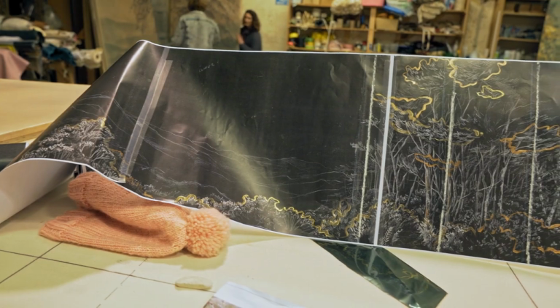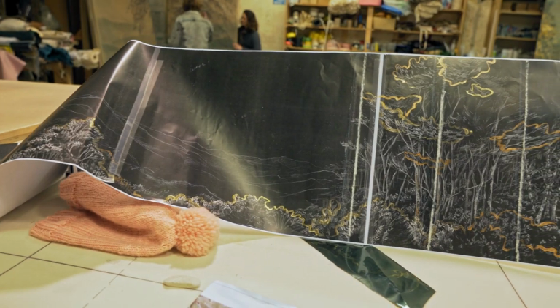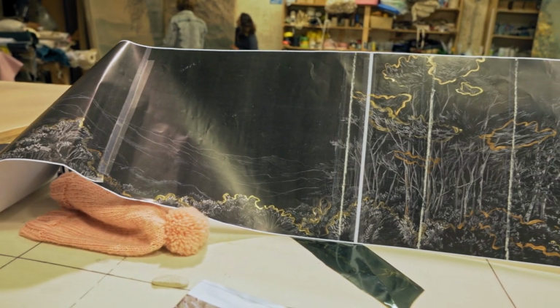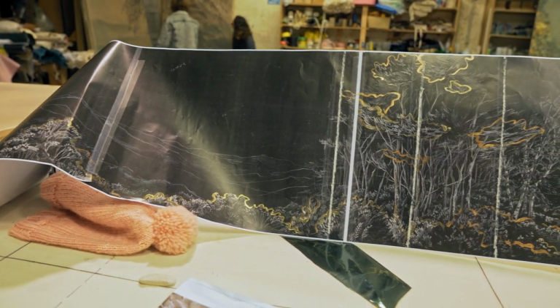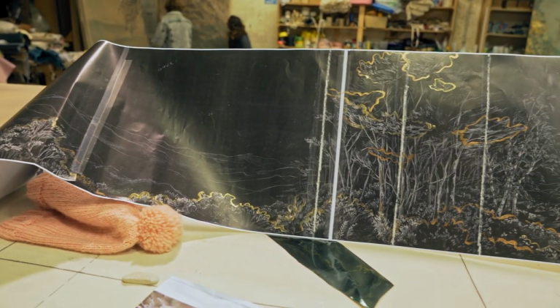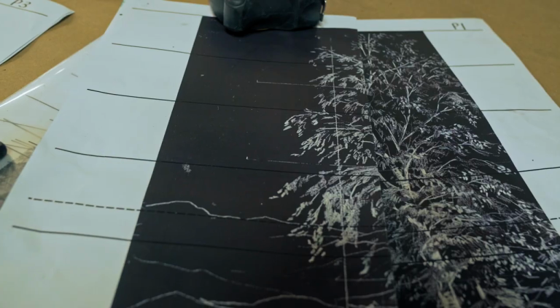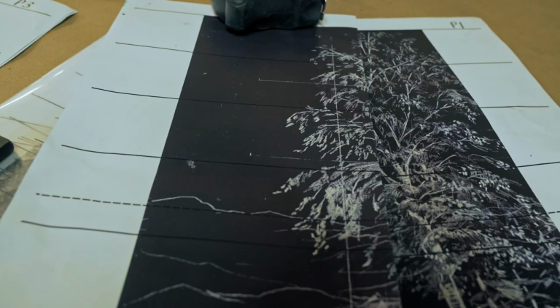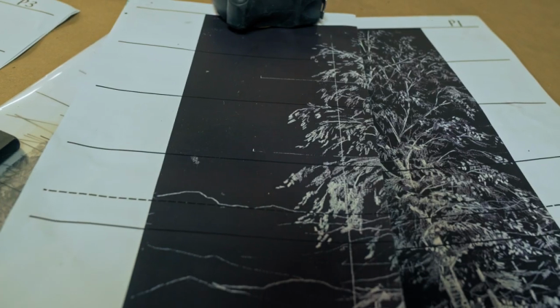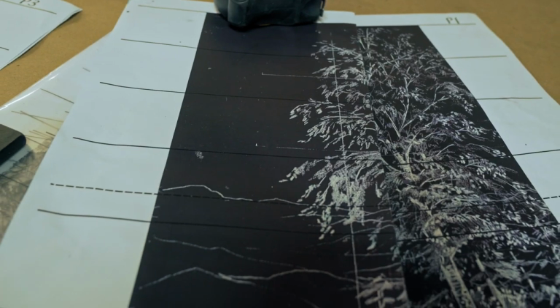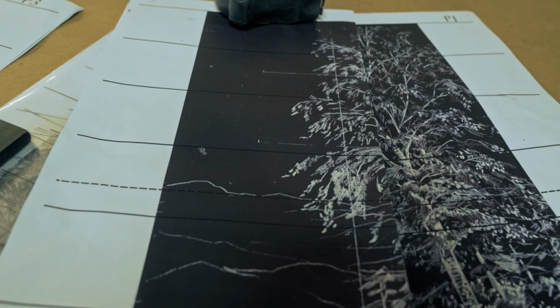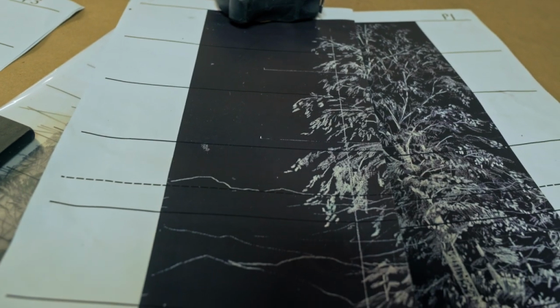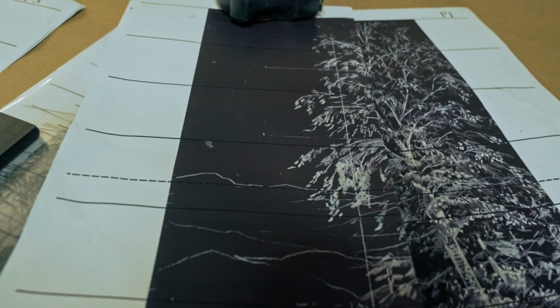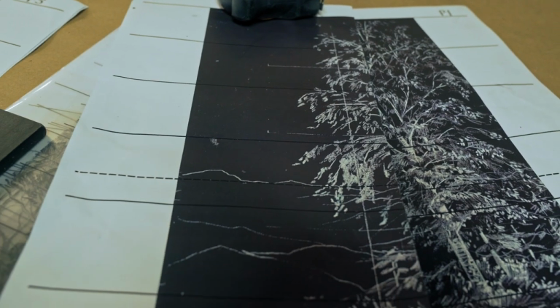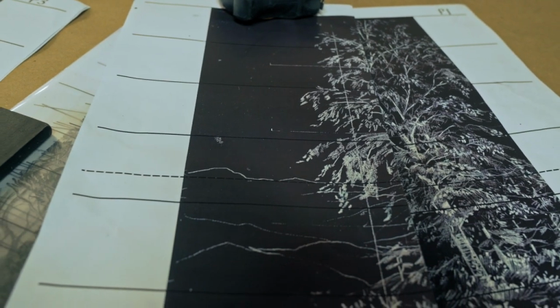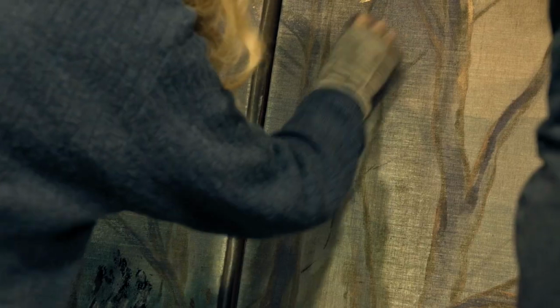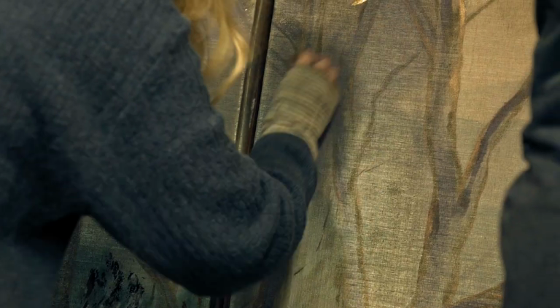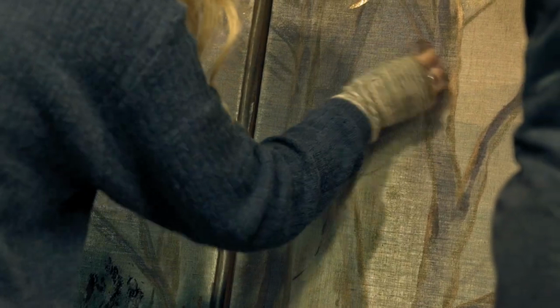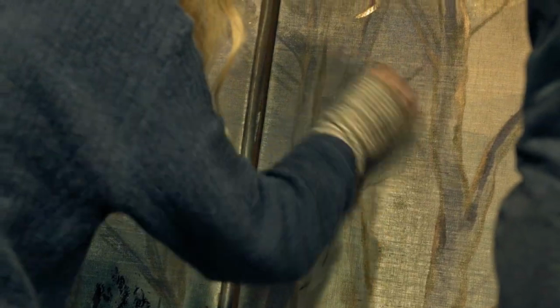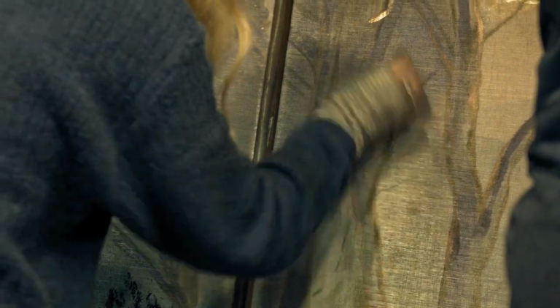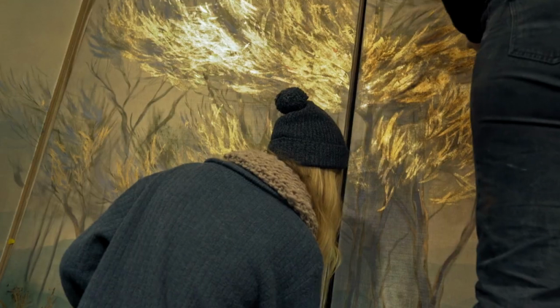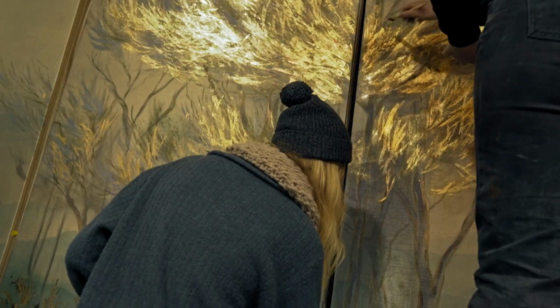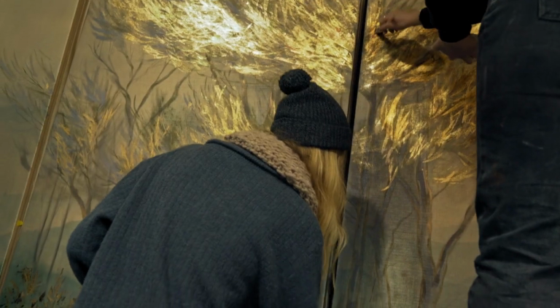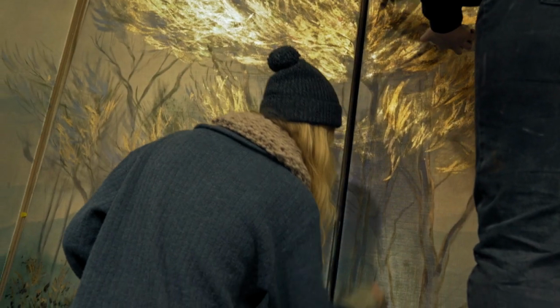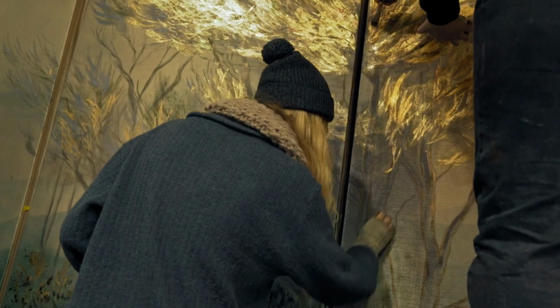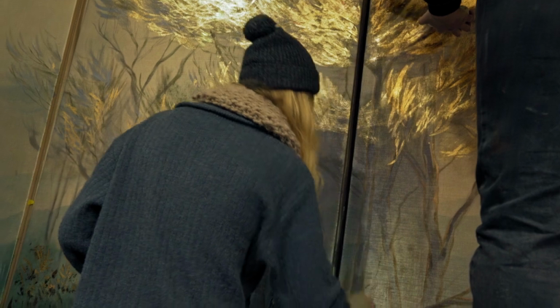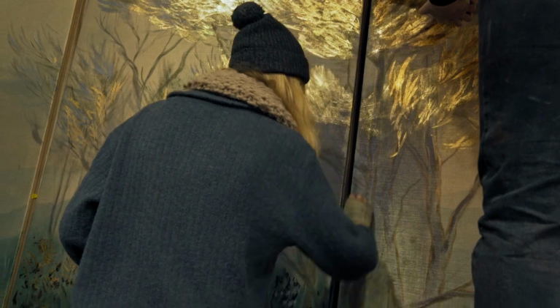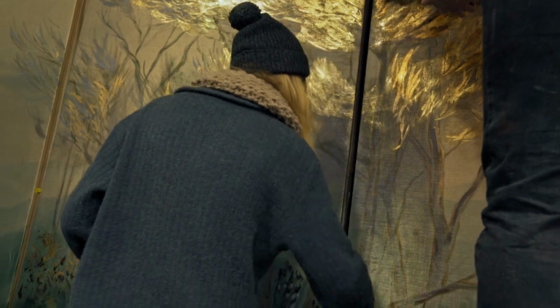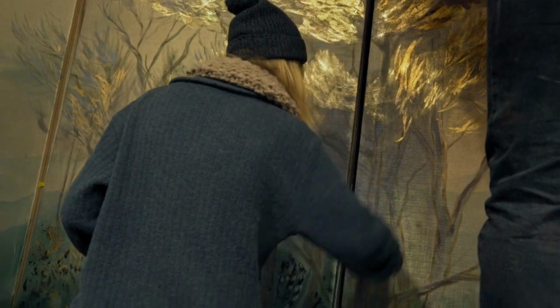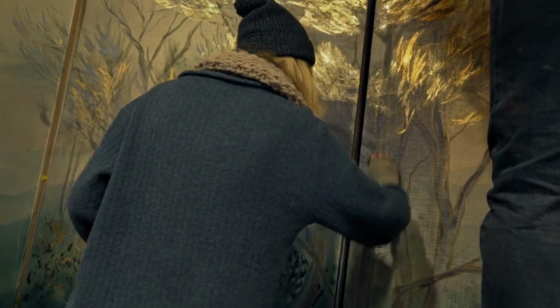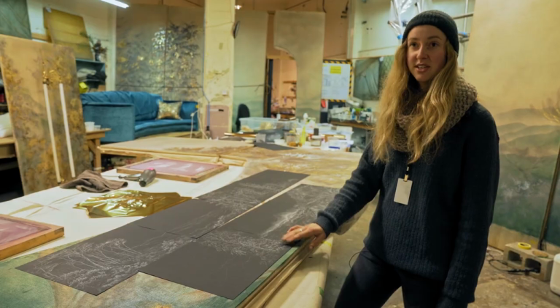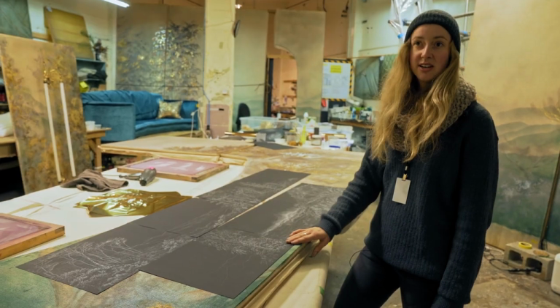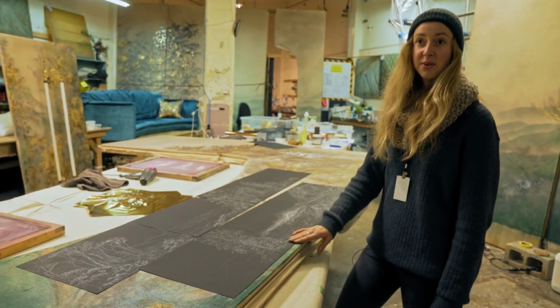So it's really interesting working from such a tiny little sketch and doing it massively. It's pretty exciting to see it larger than you.